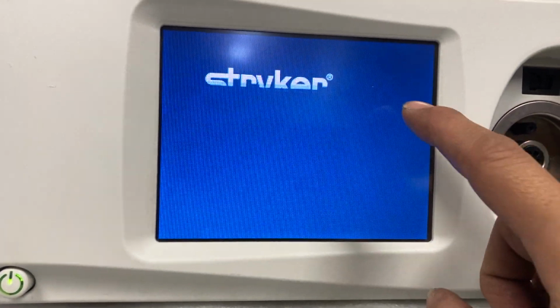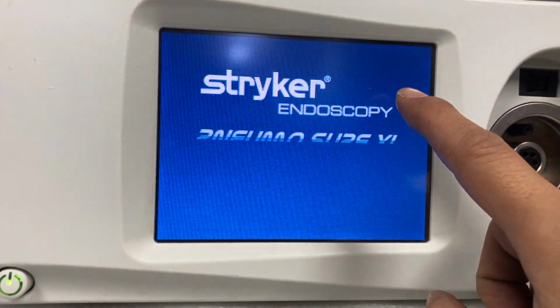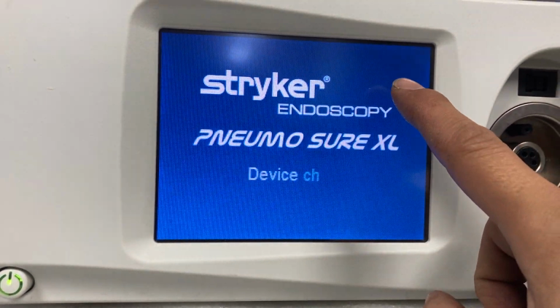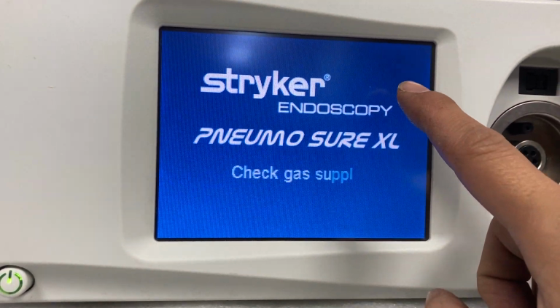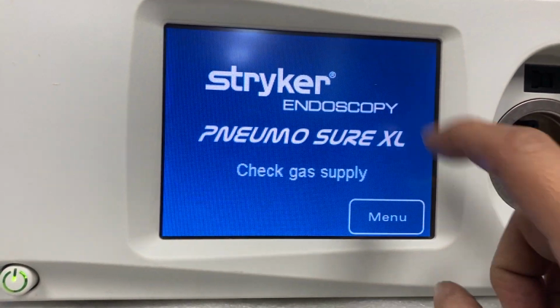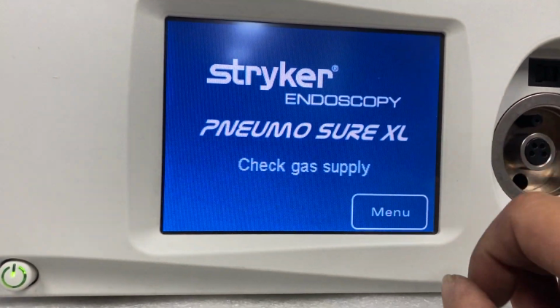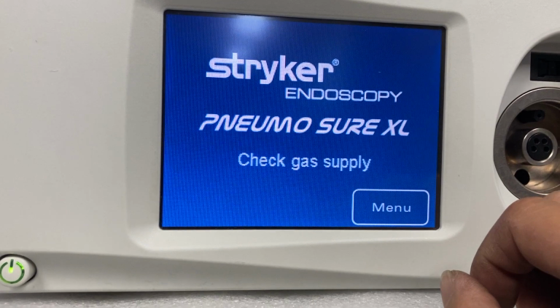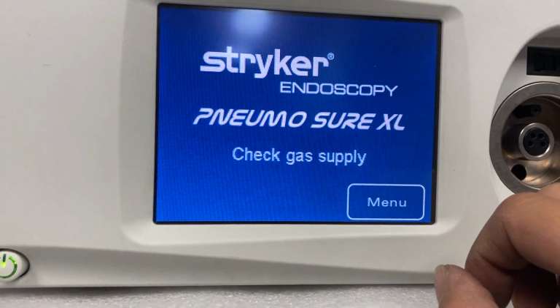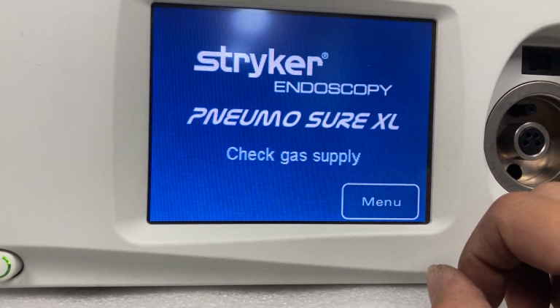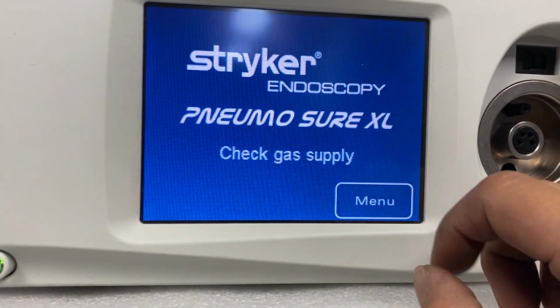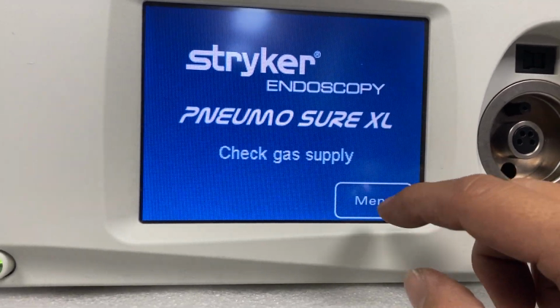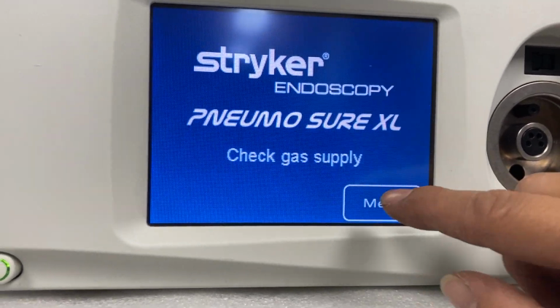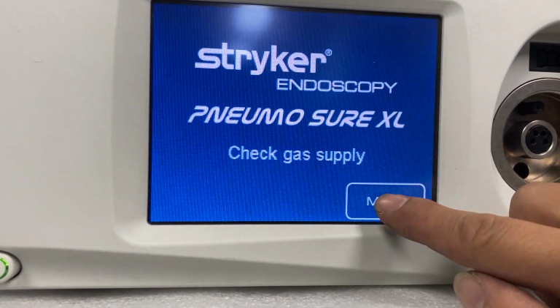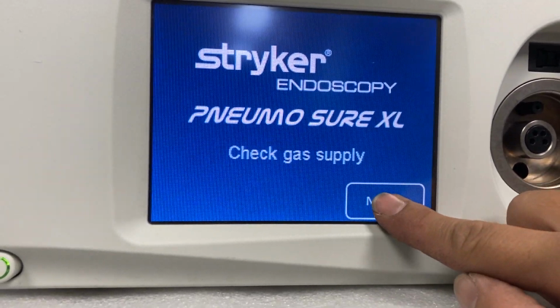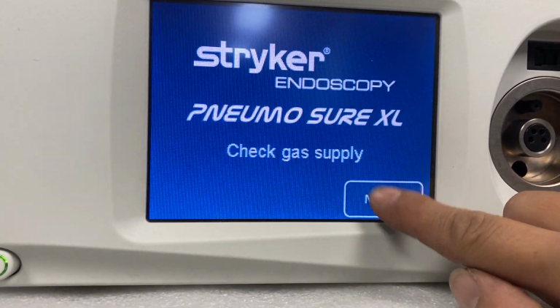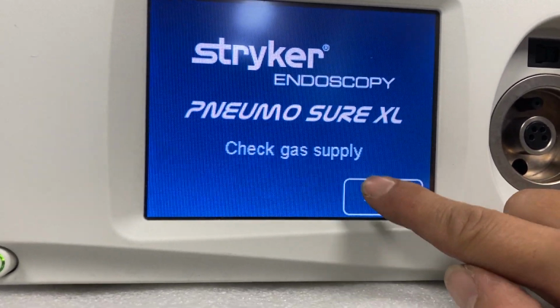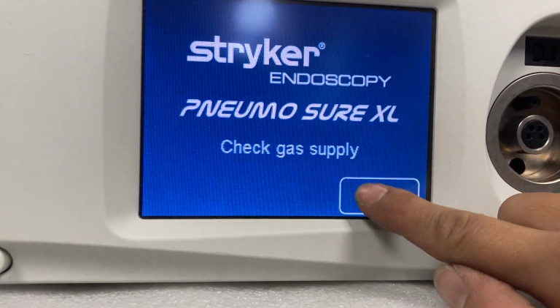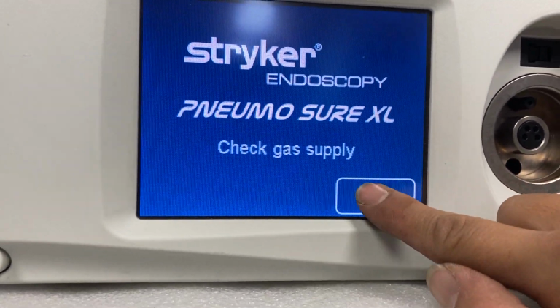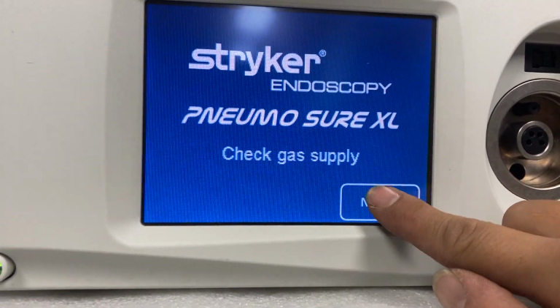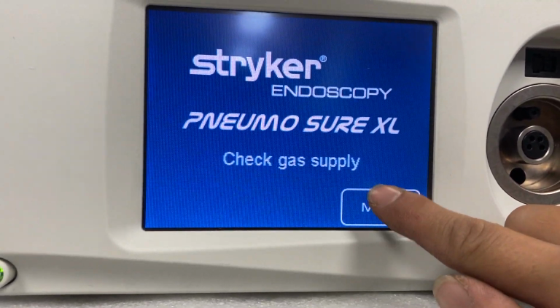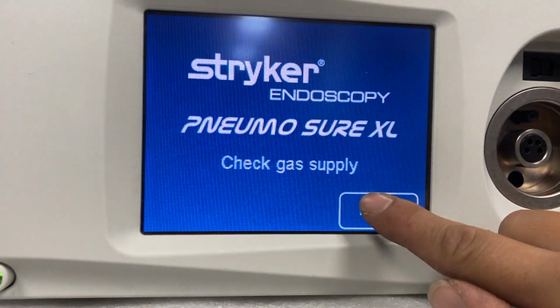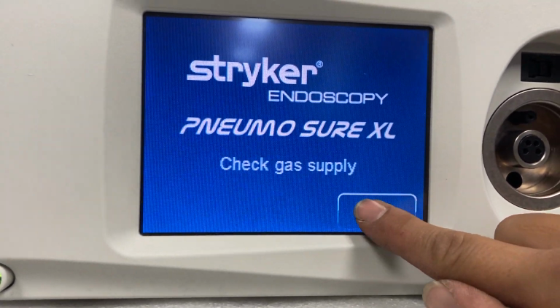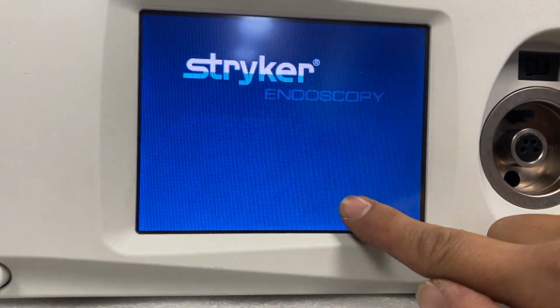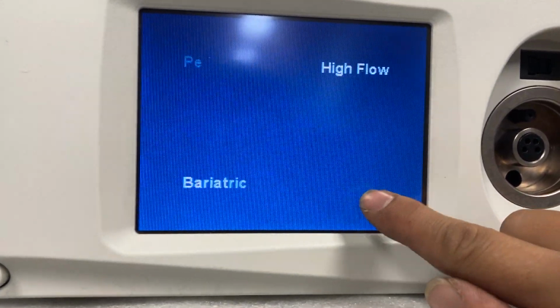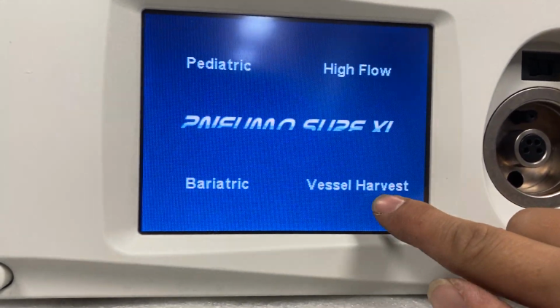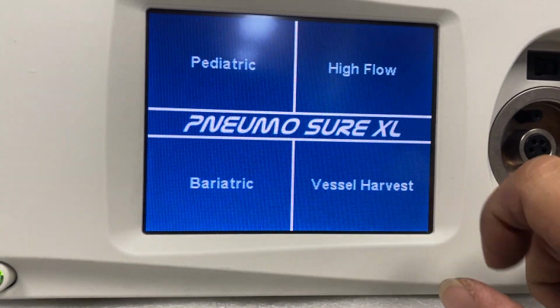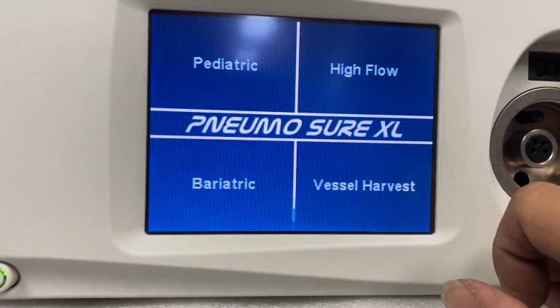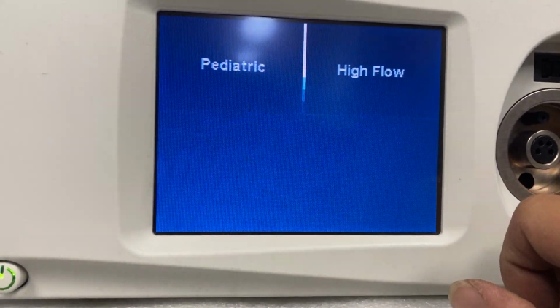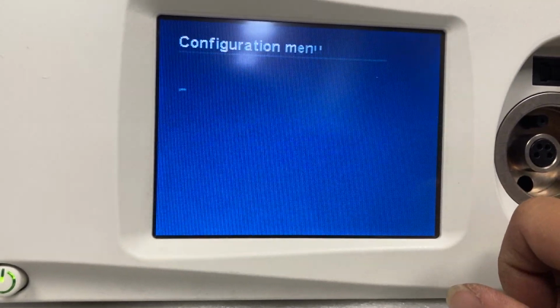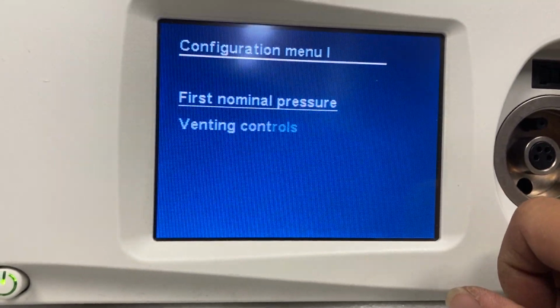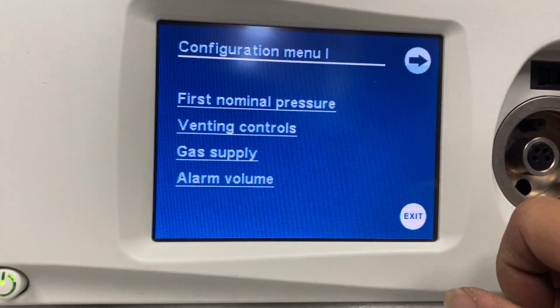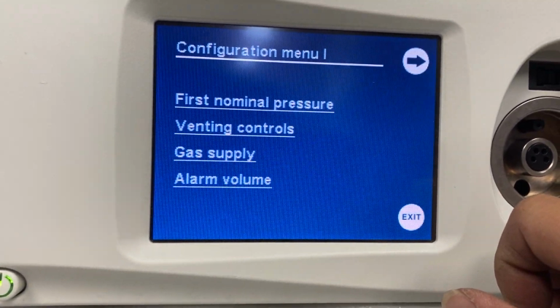Next screen. Back to the menu again. Now it's working.